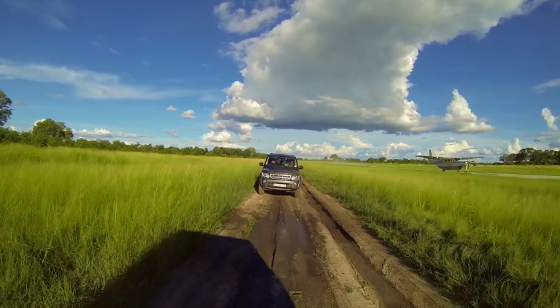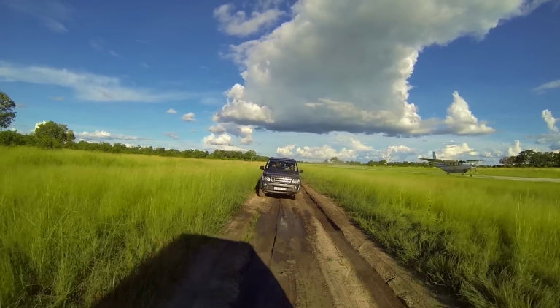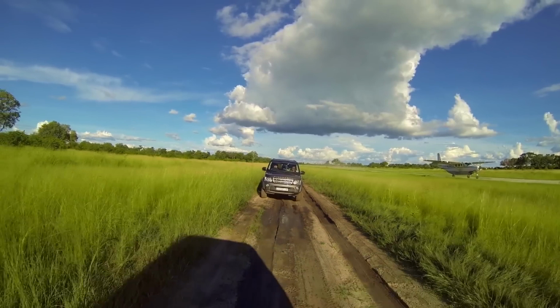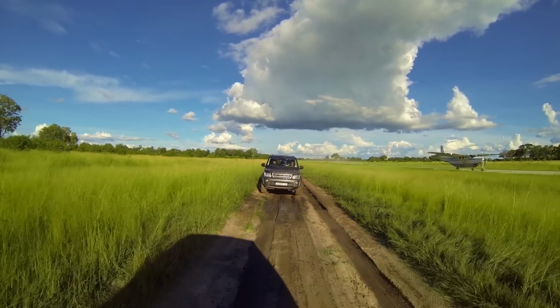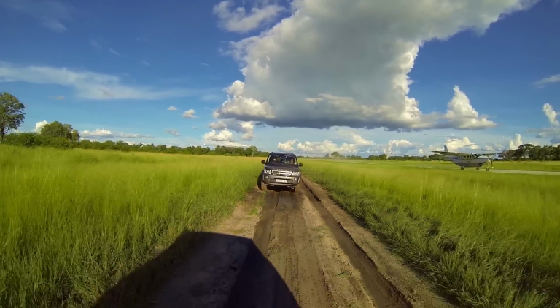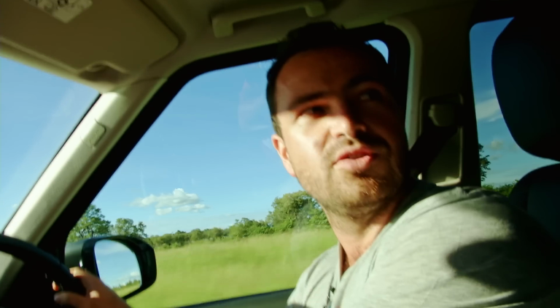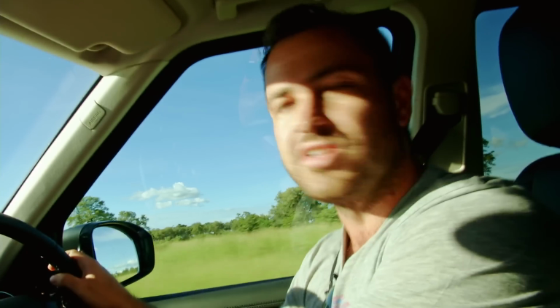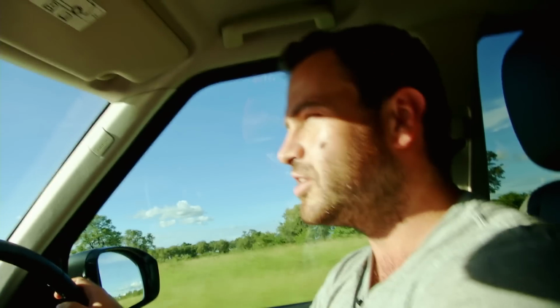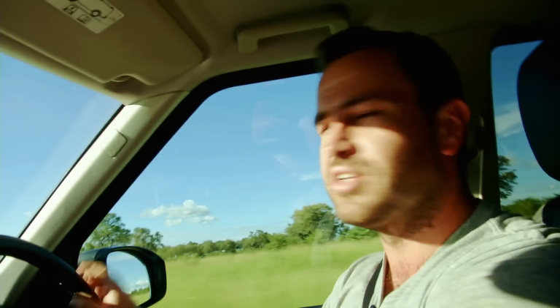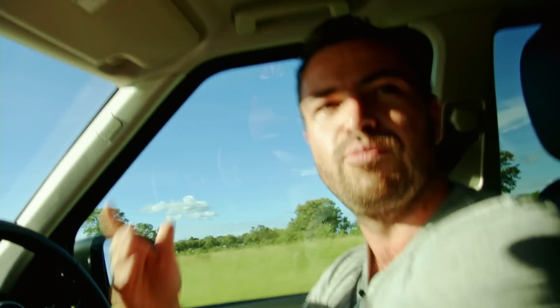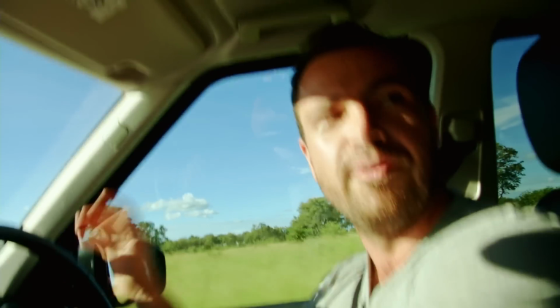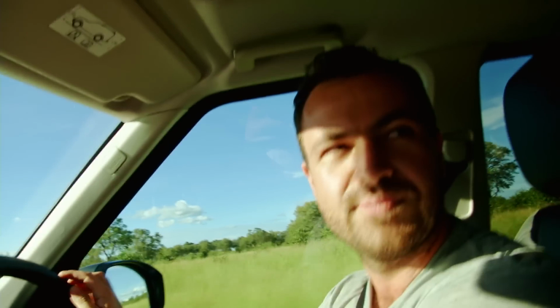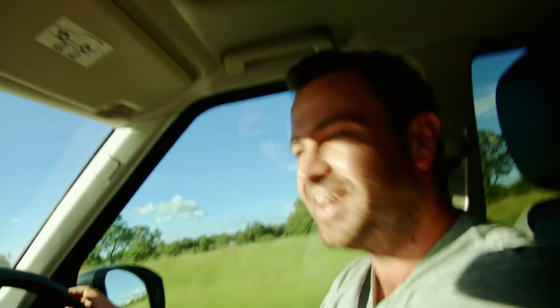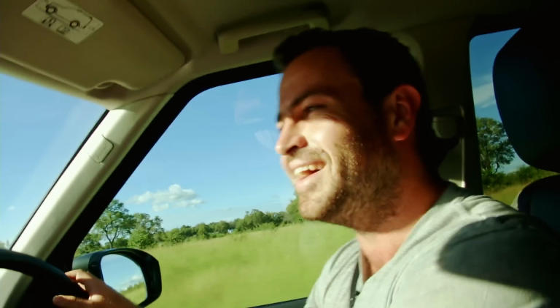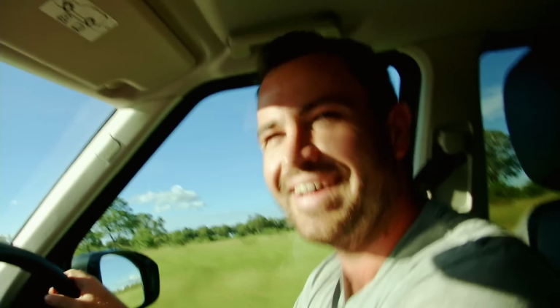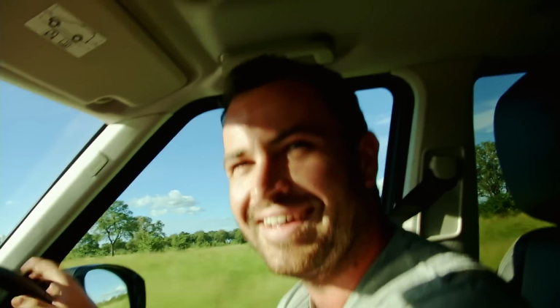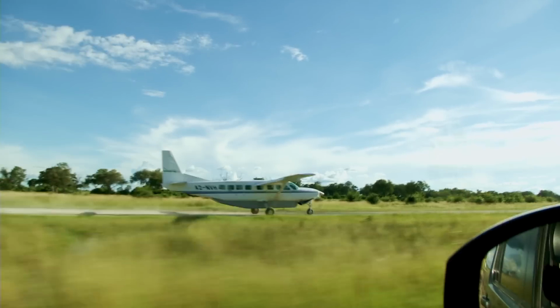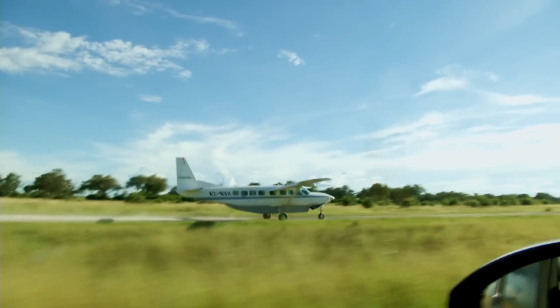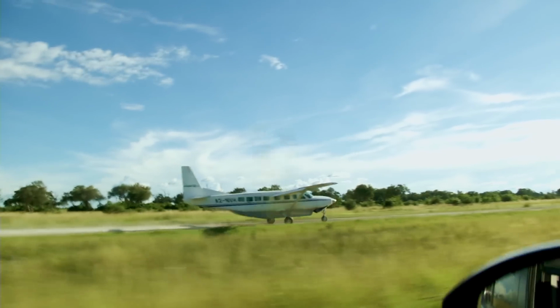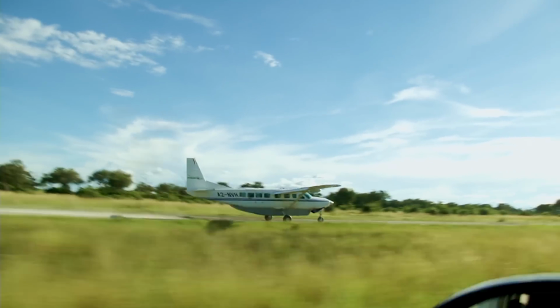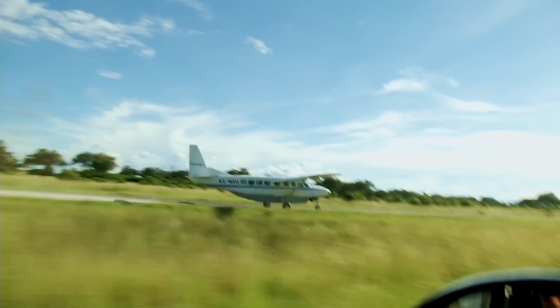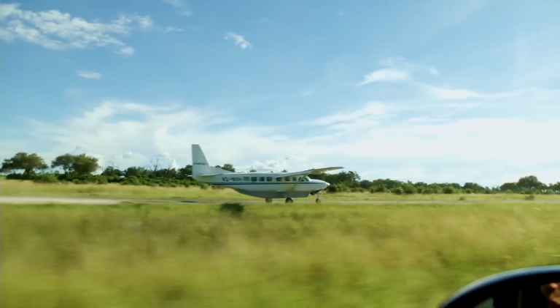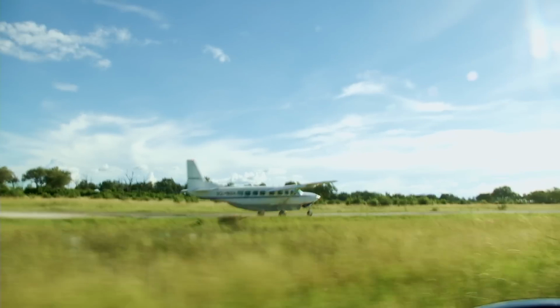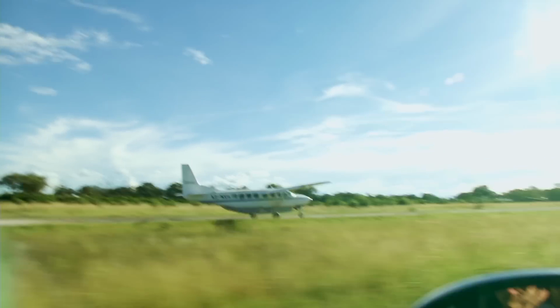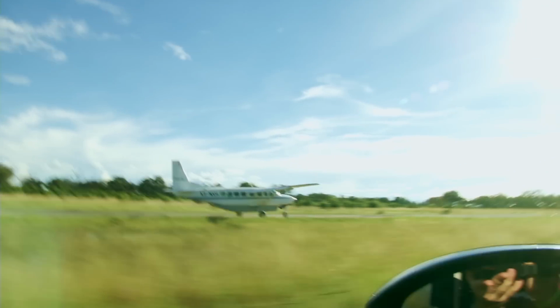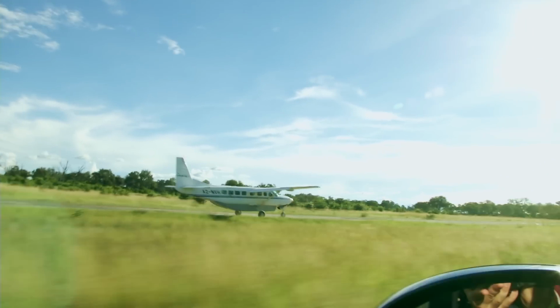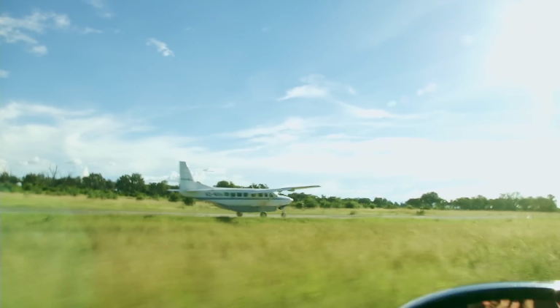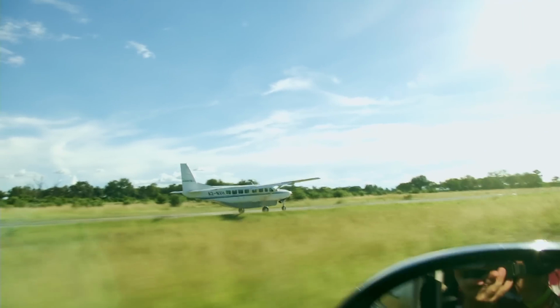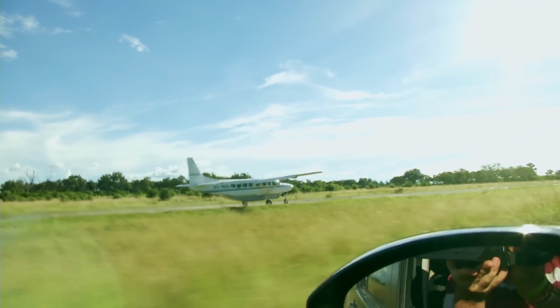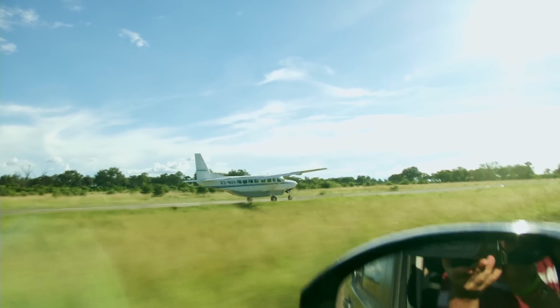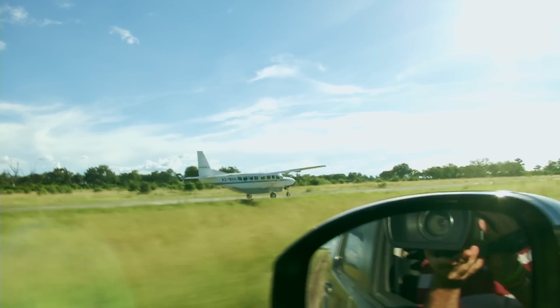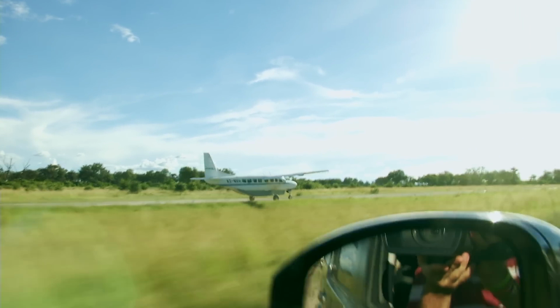What the hell is that noise? Oh, it's an aeroplane. I'm trying to make a video. Hello — rude pilot.